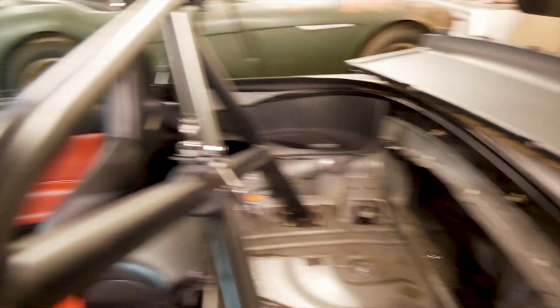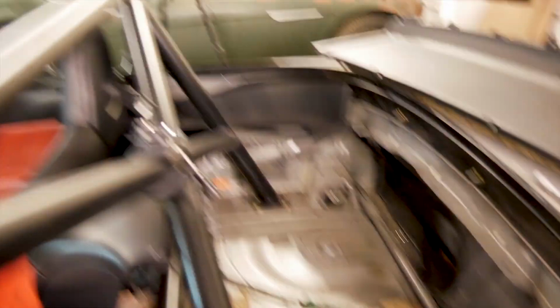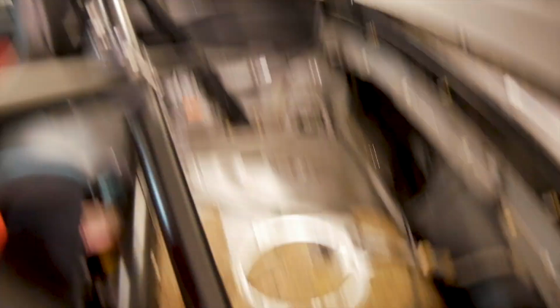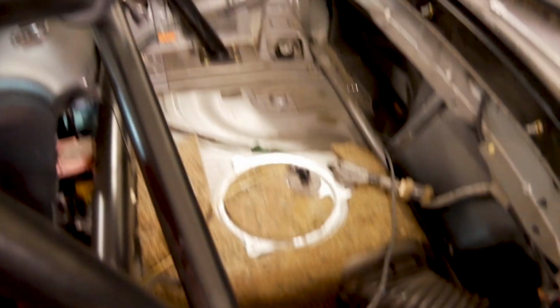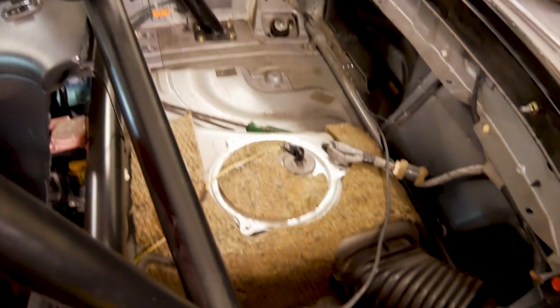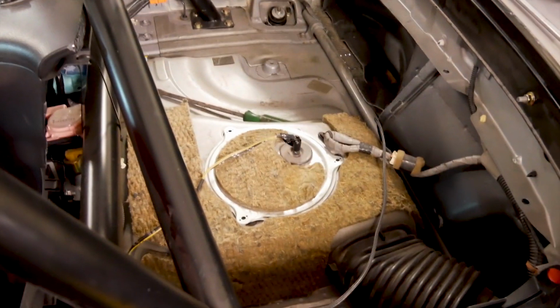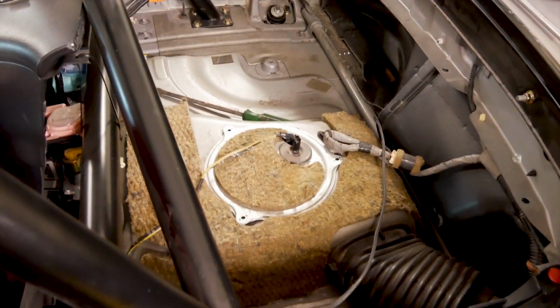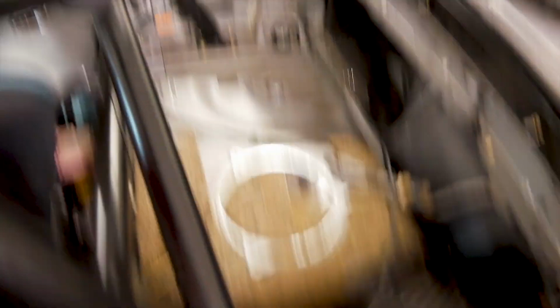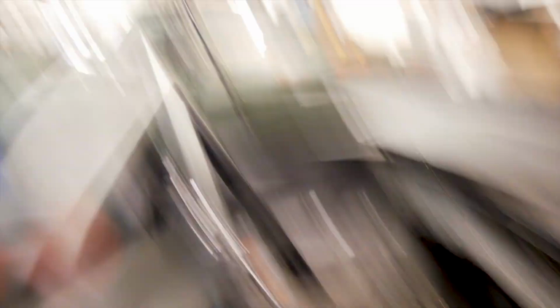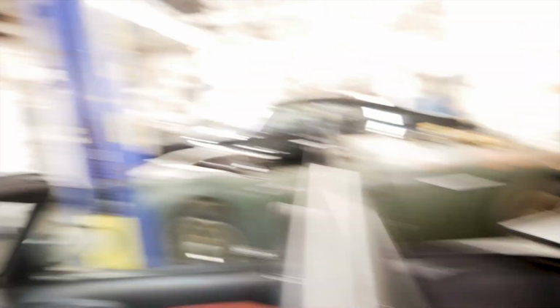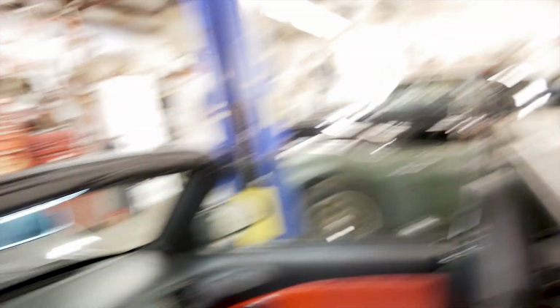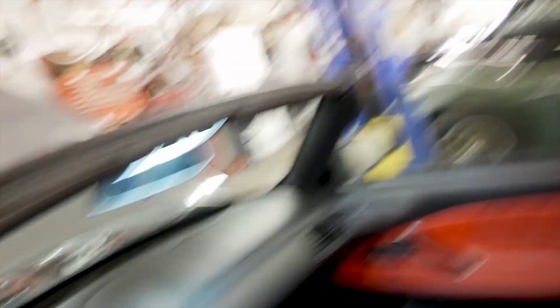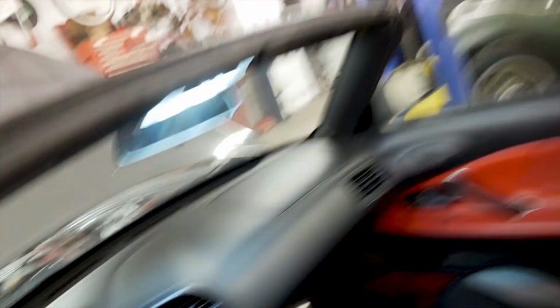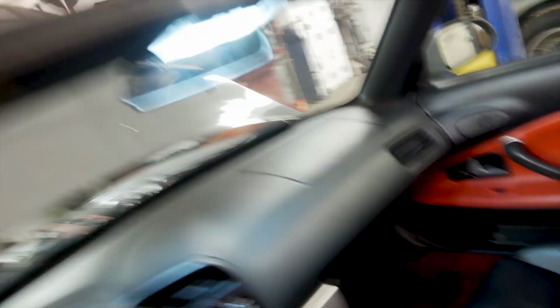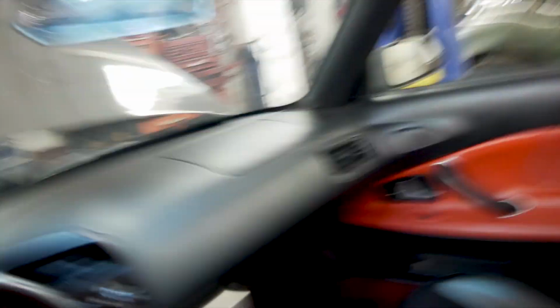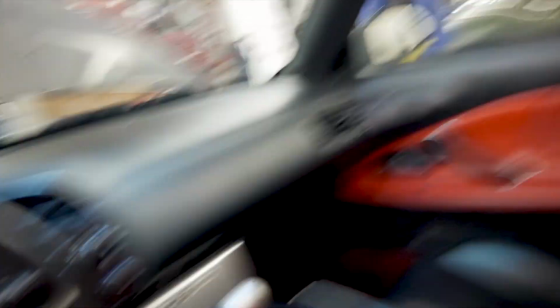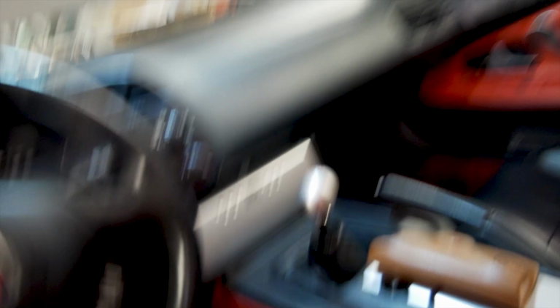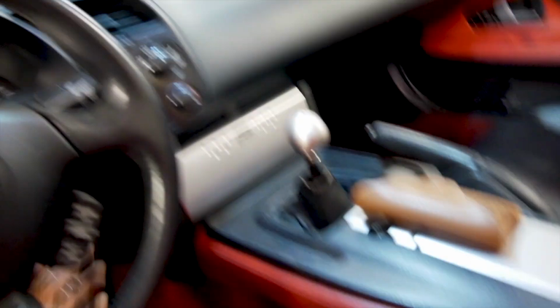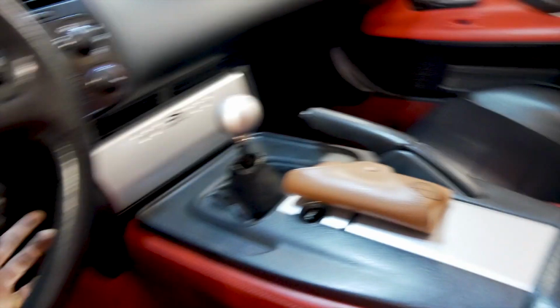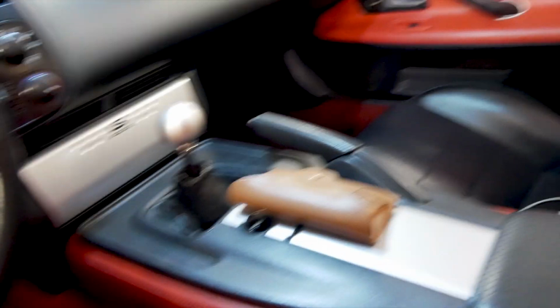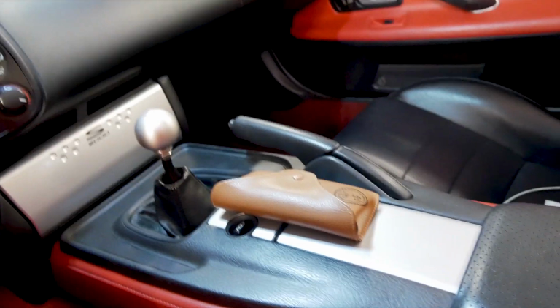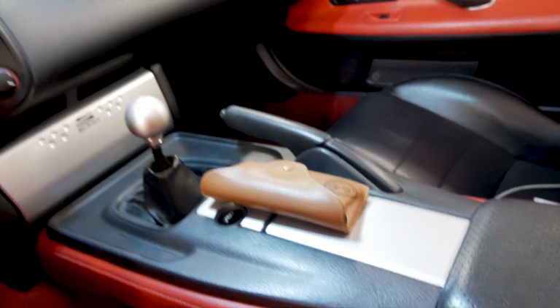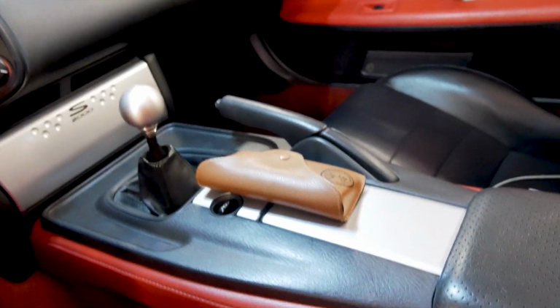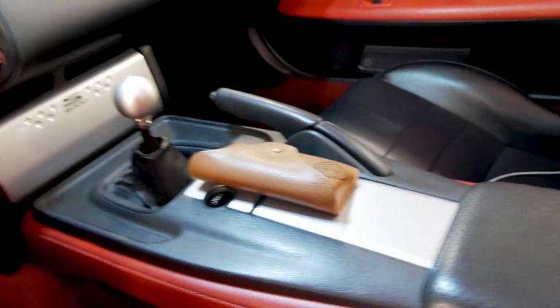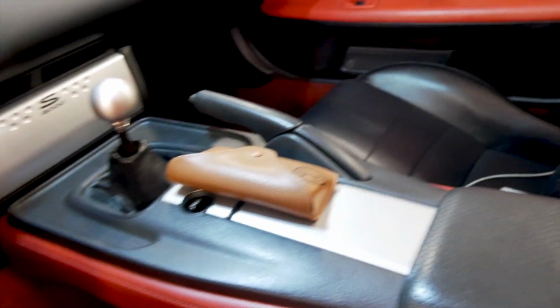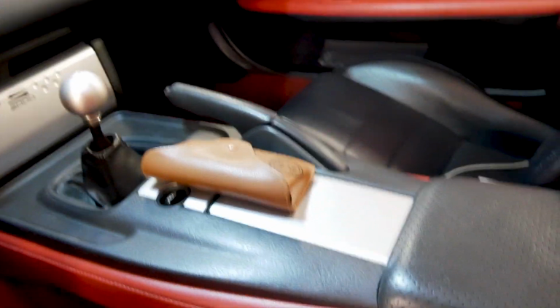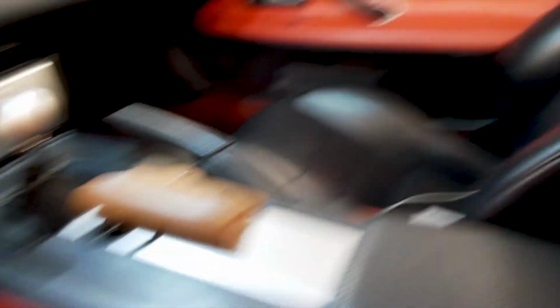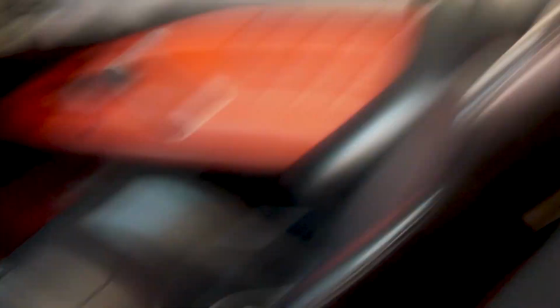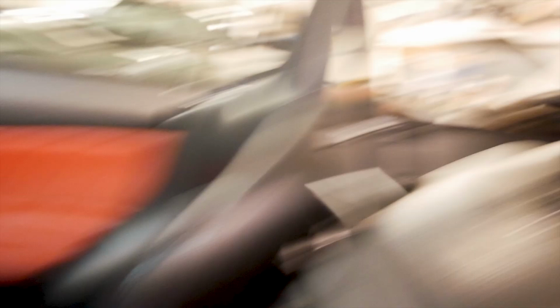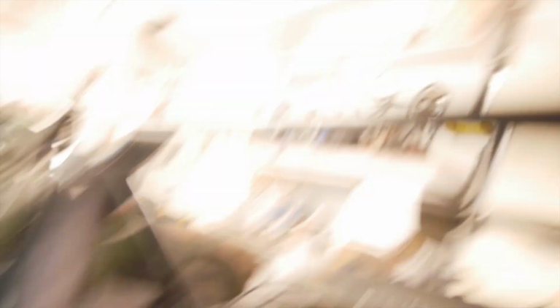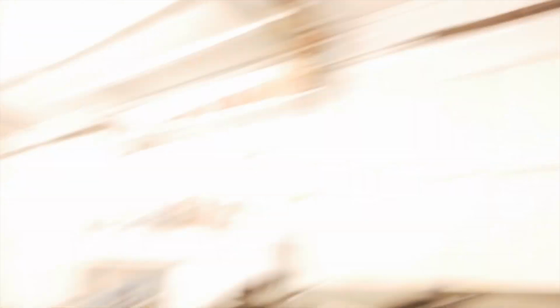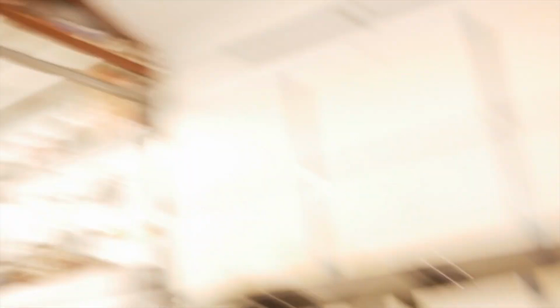I just installed the fuel pump. Before I do anything else, I want to make sure it primes correctly. Let's hear it.